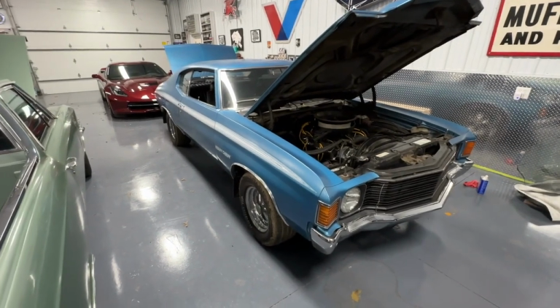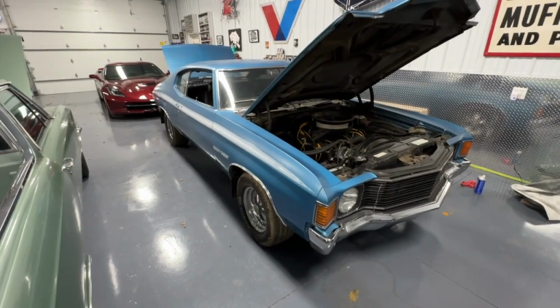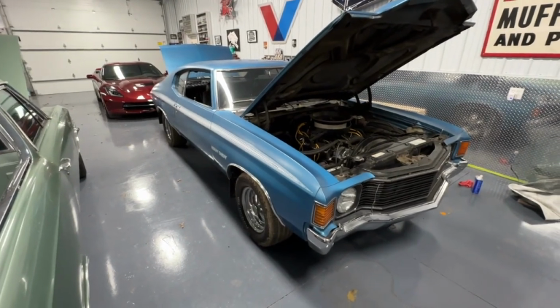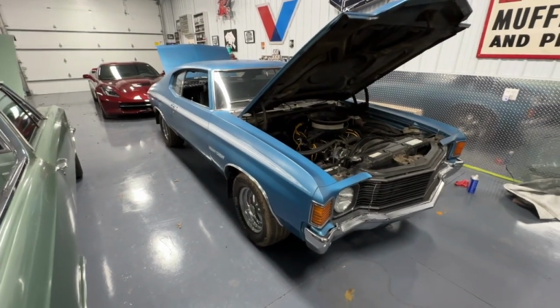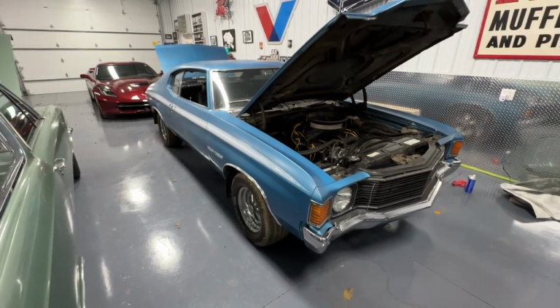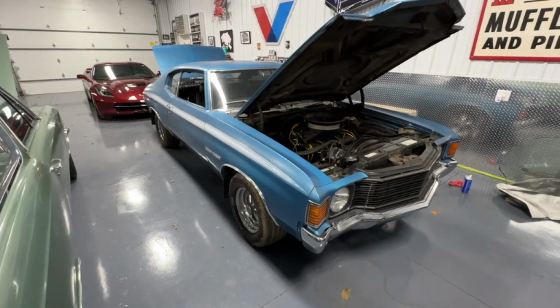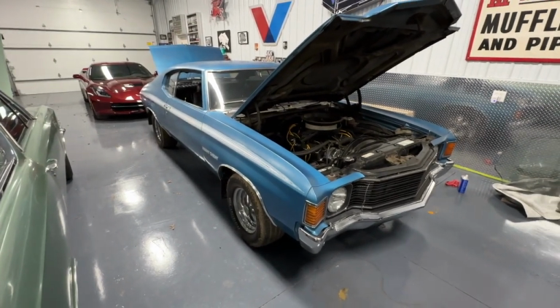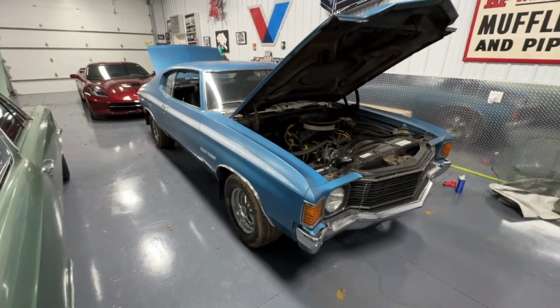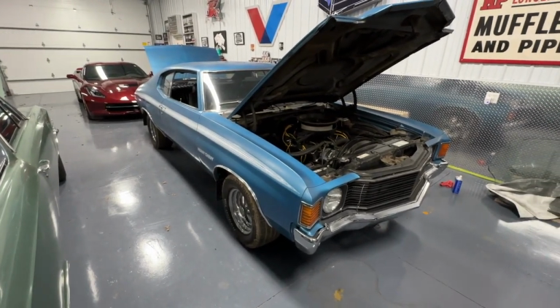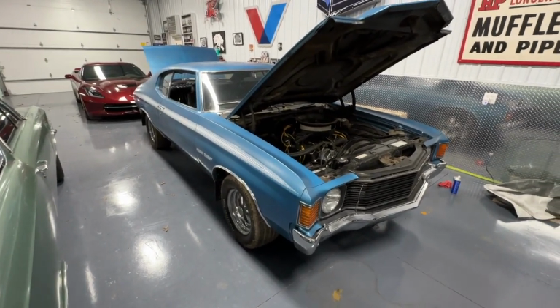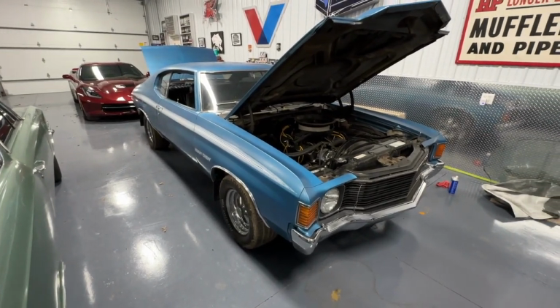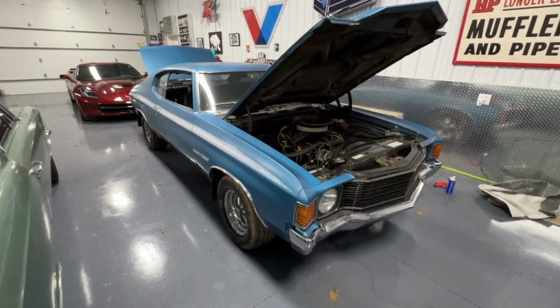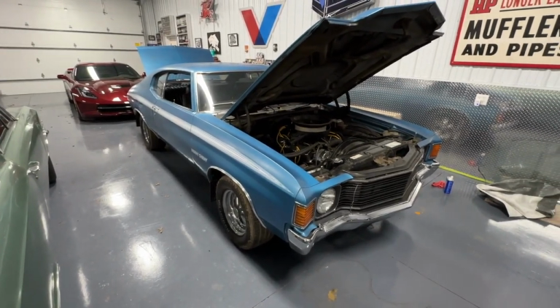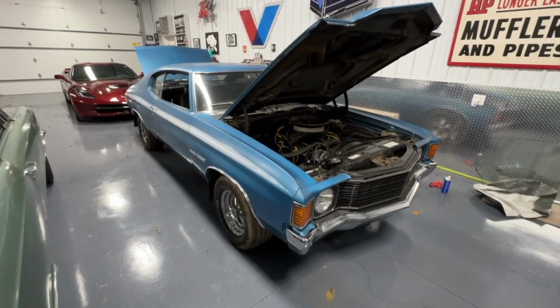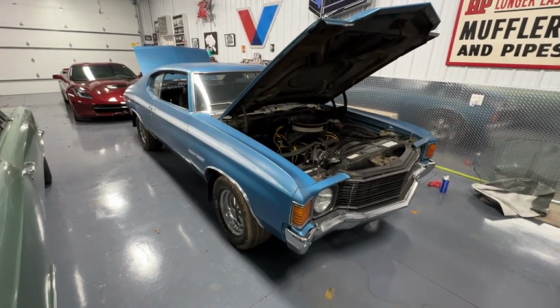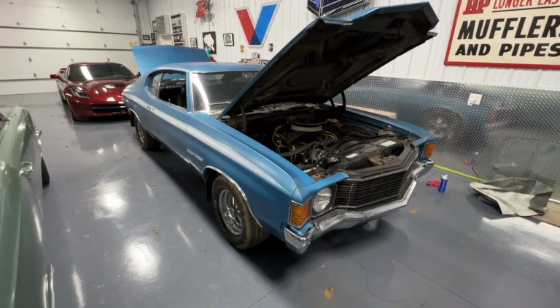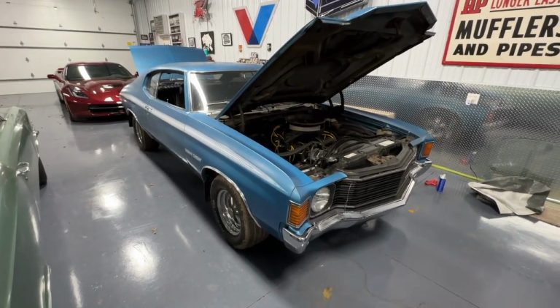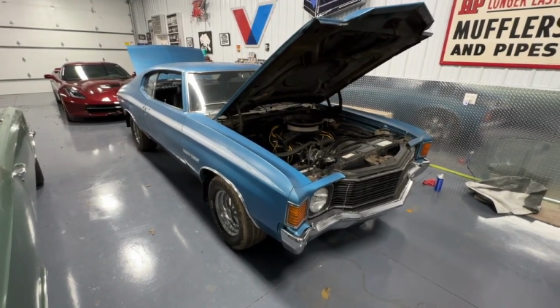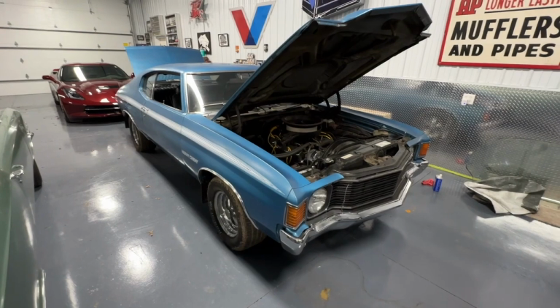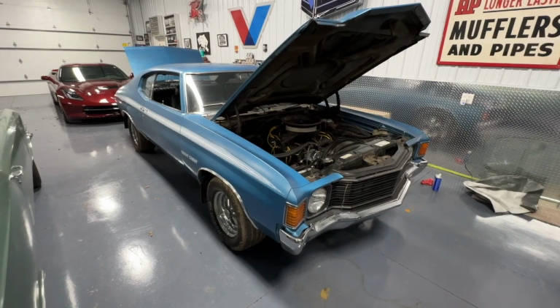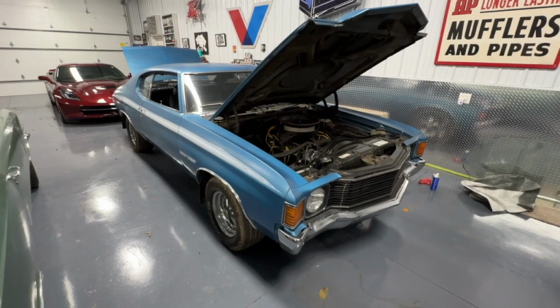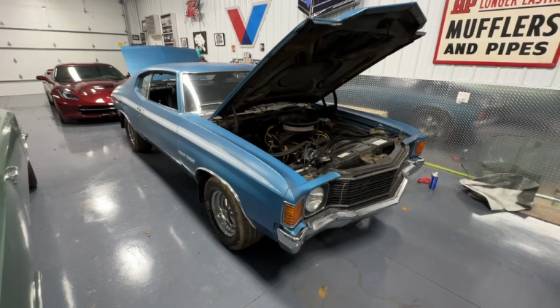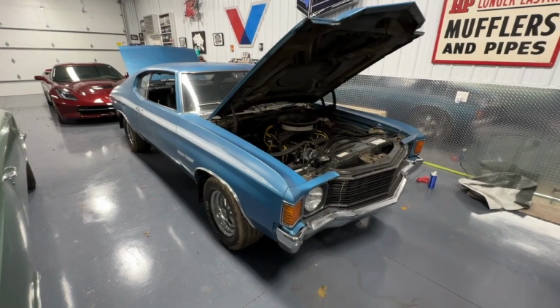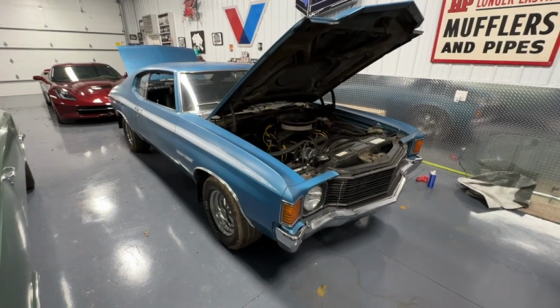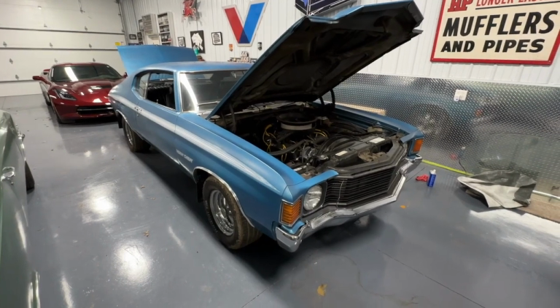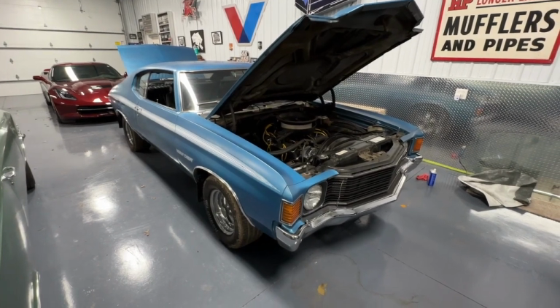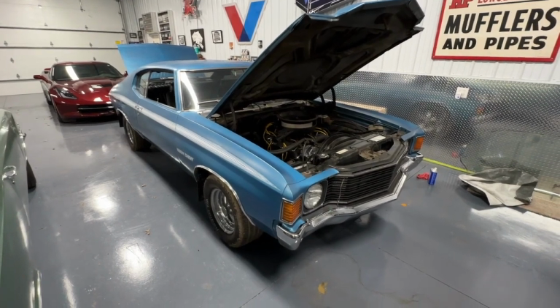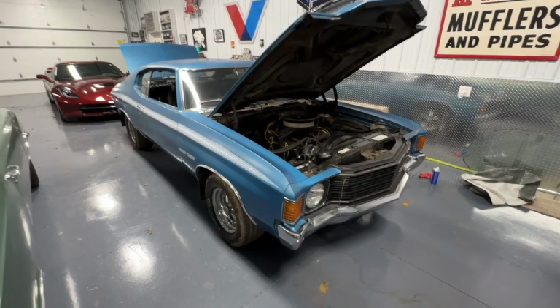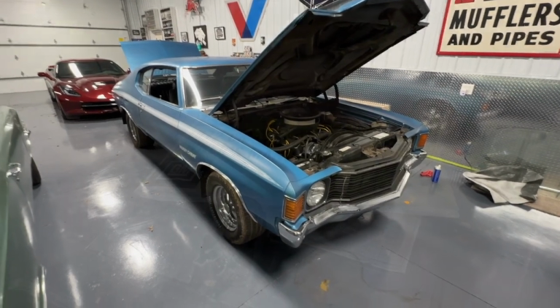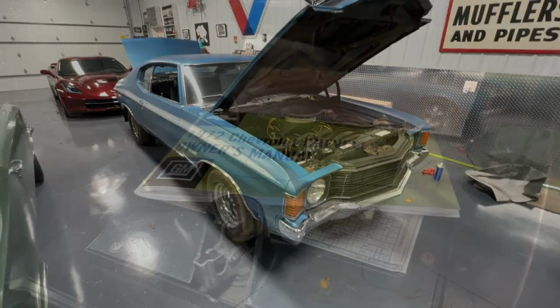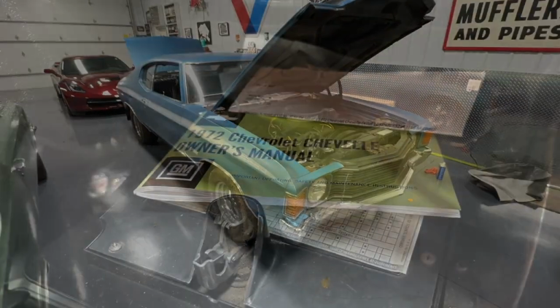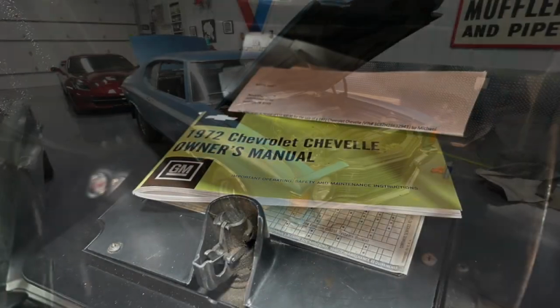We'll take some test drives in it and see how it performs.